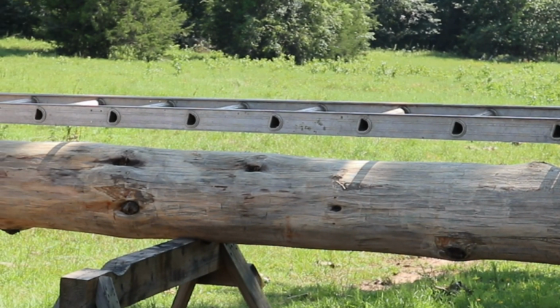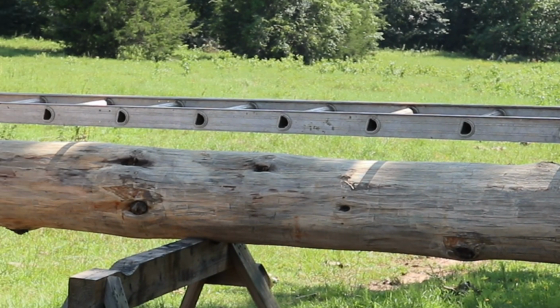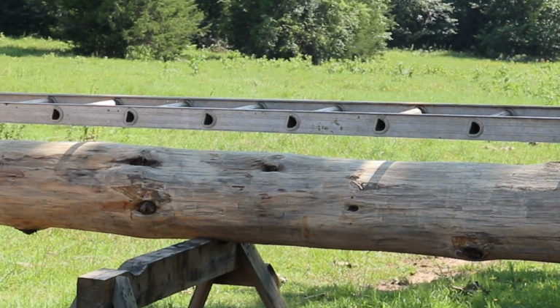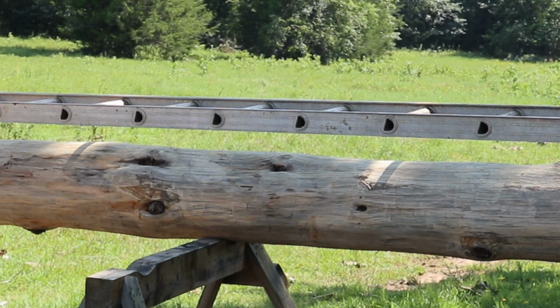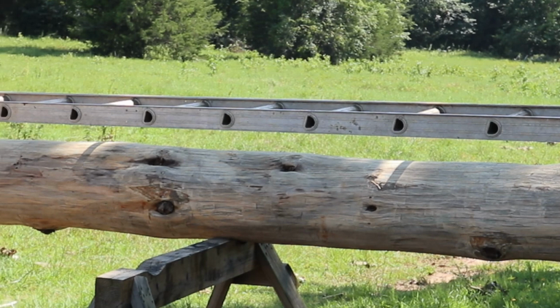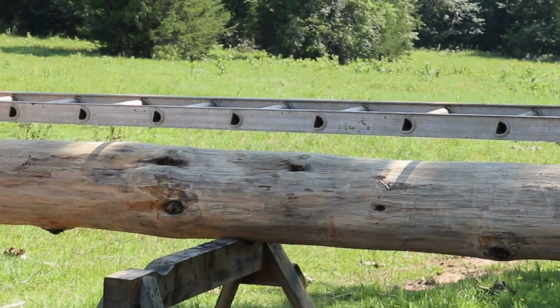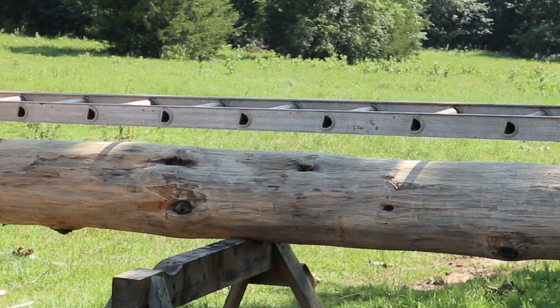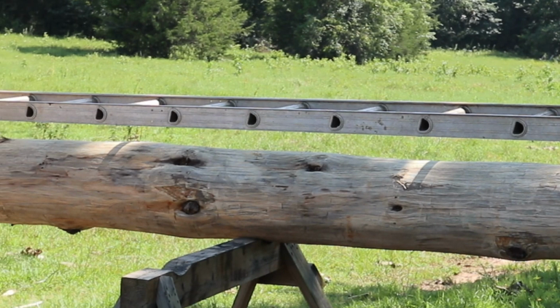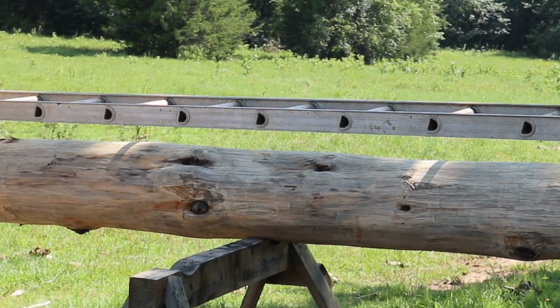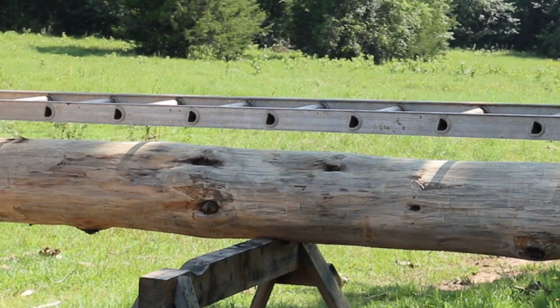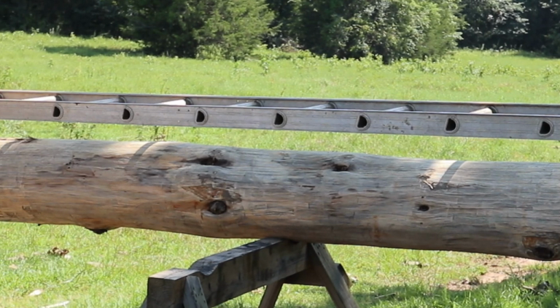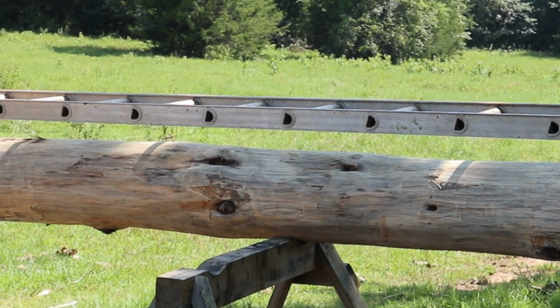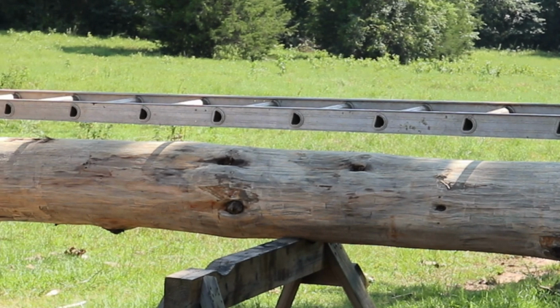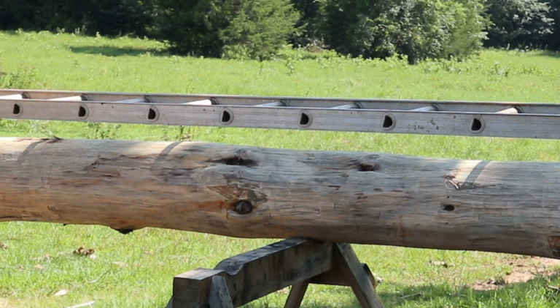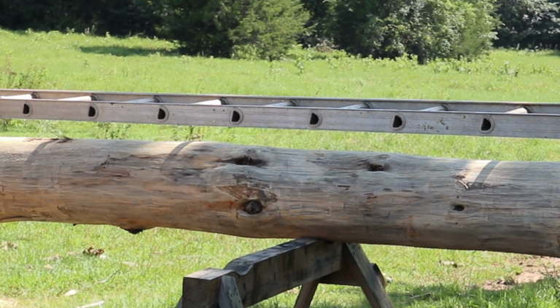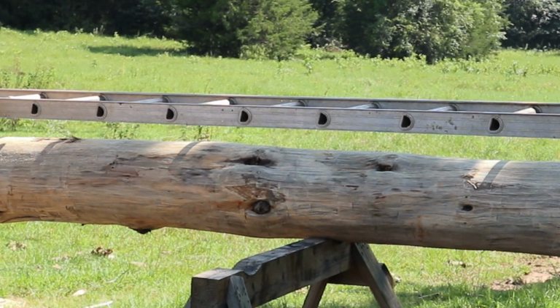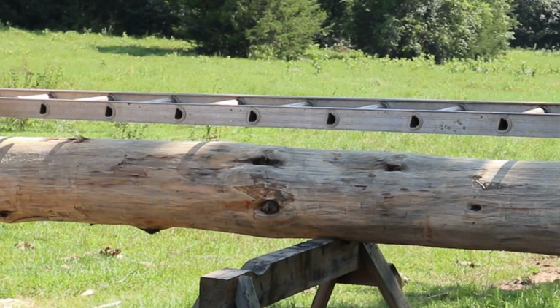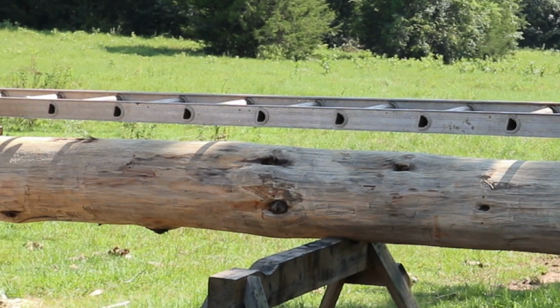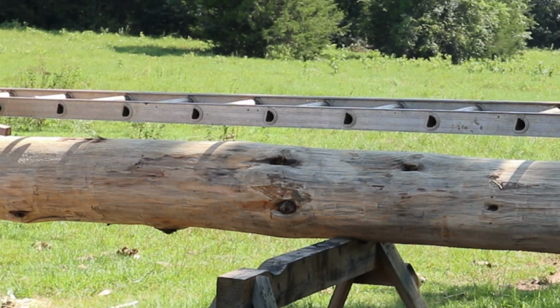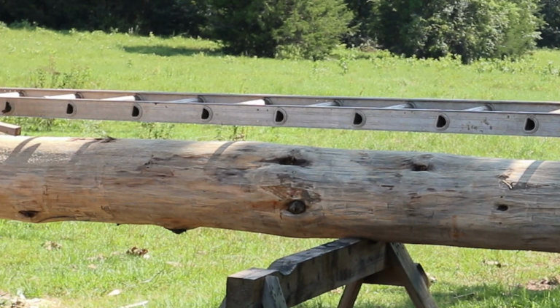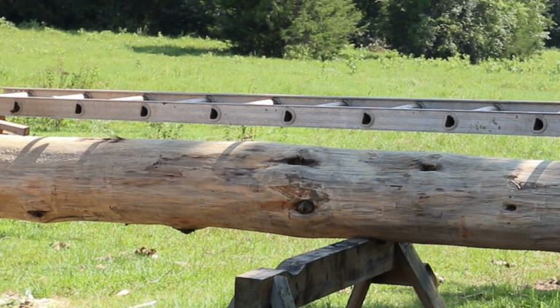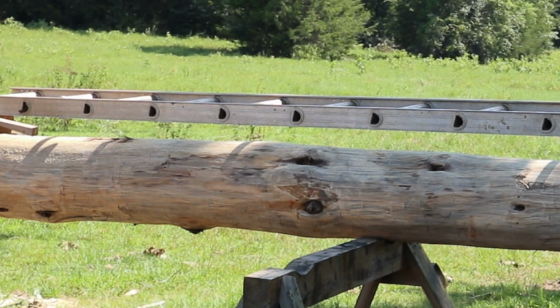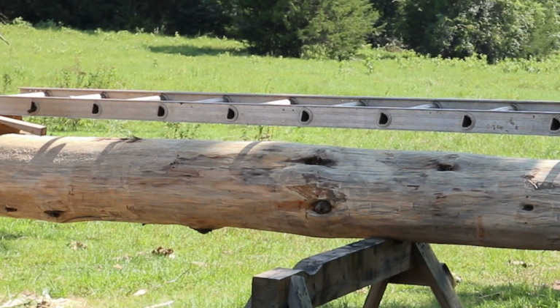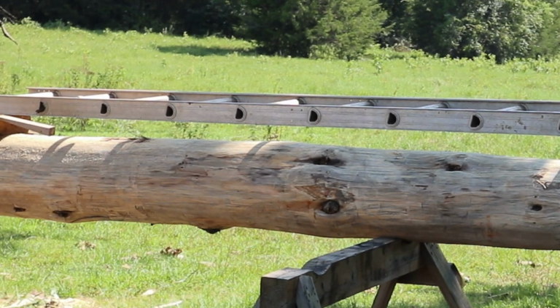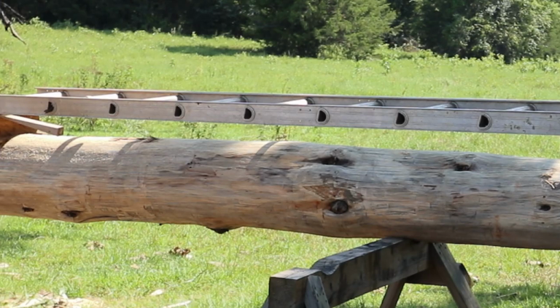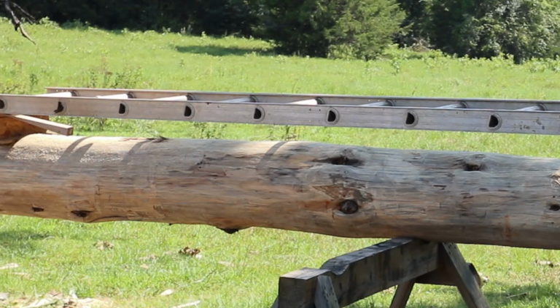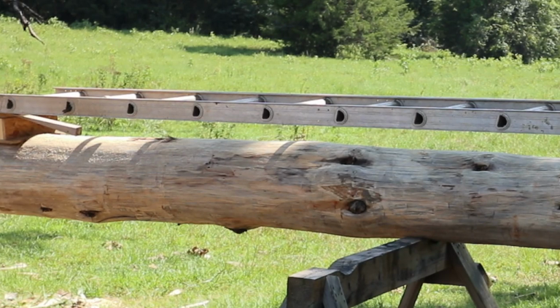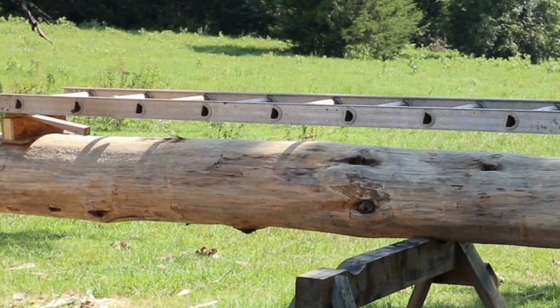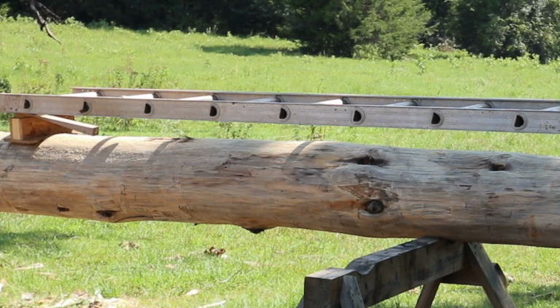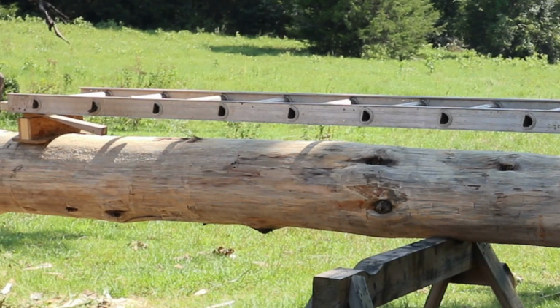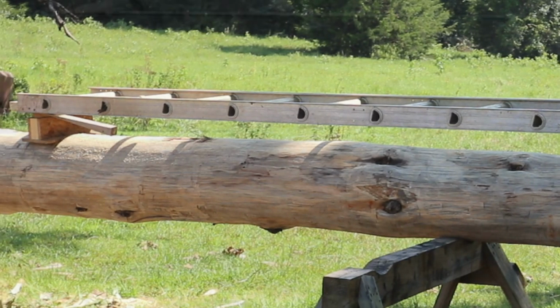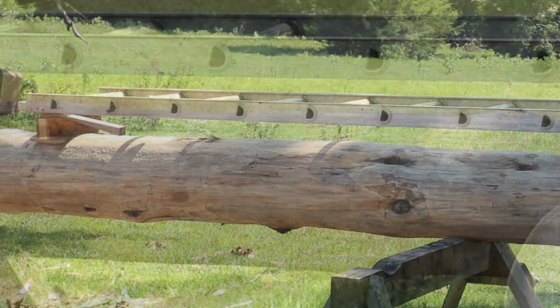I have always used a rail I'd made out of wood, but I've seen a lot of people use a part of an extension ladder, and I thought, well, I'm going to try that.